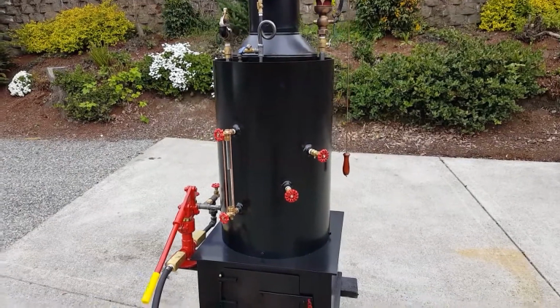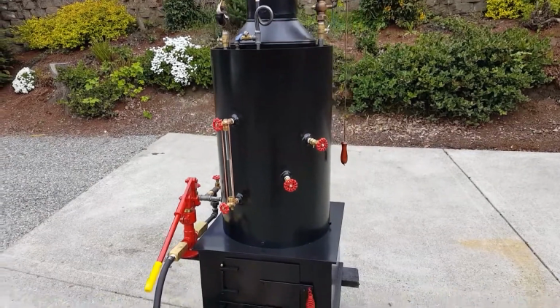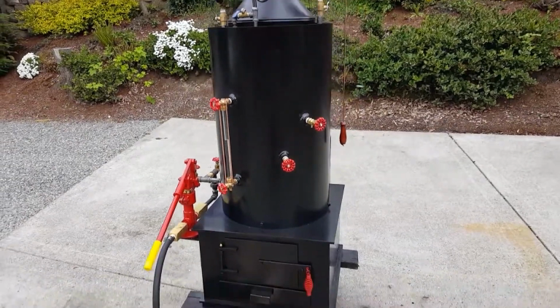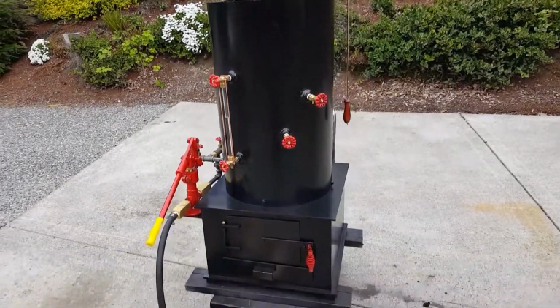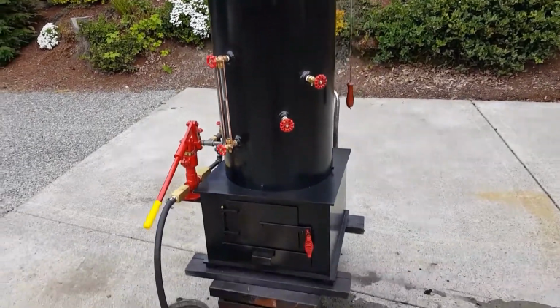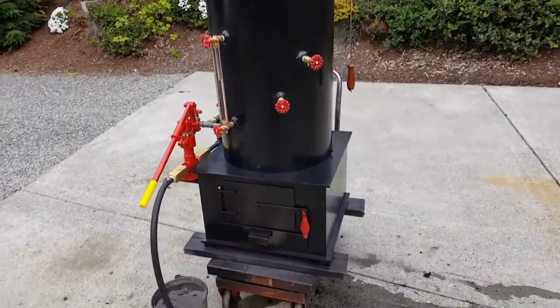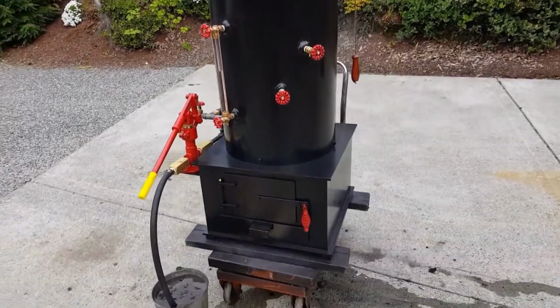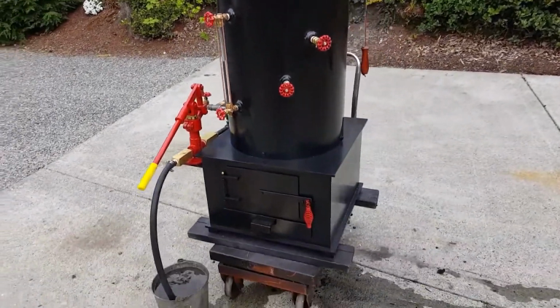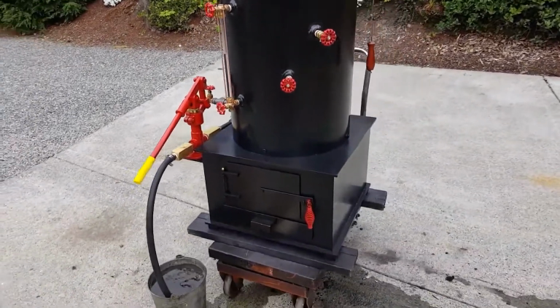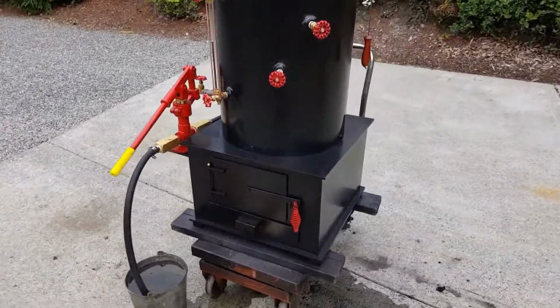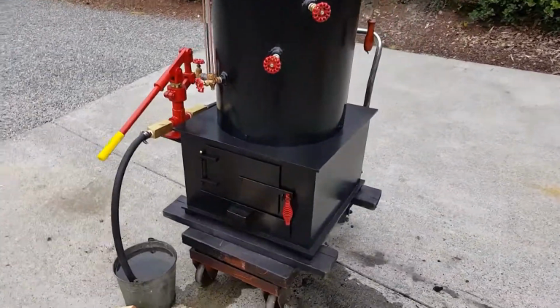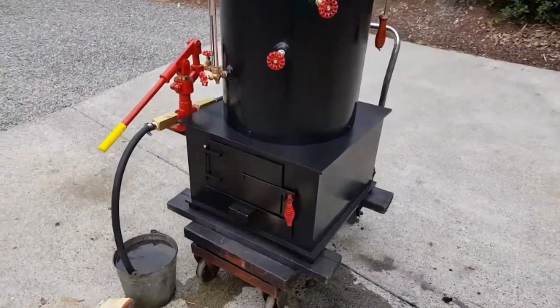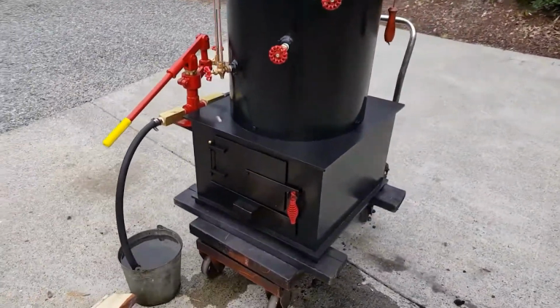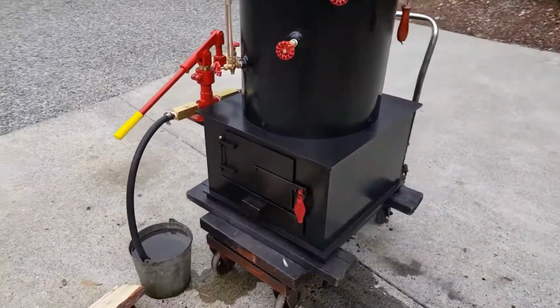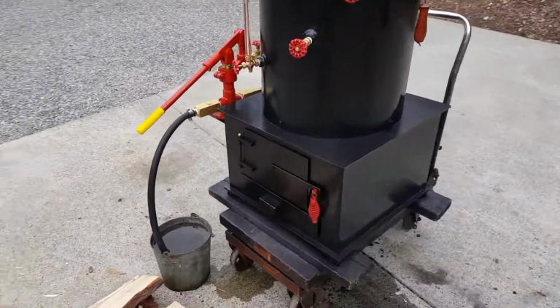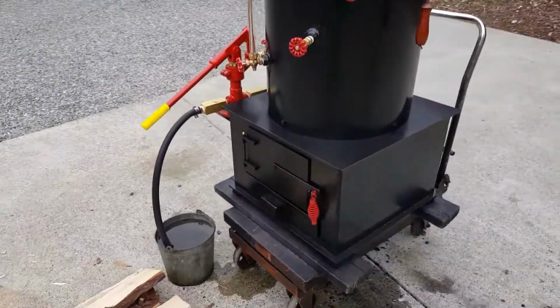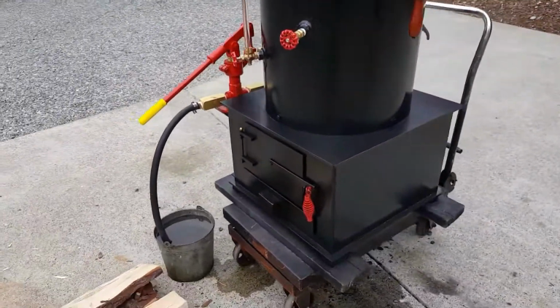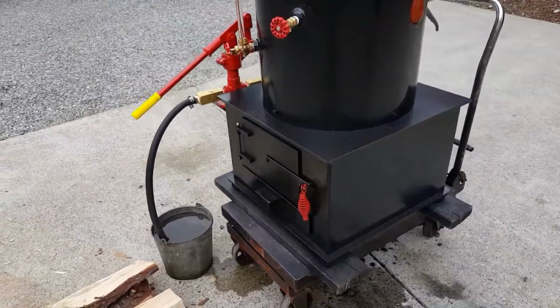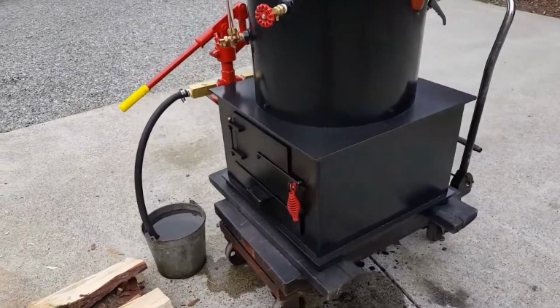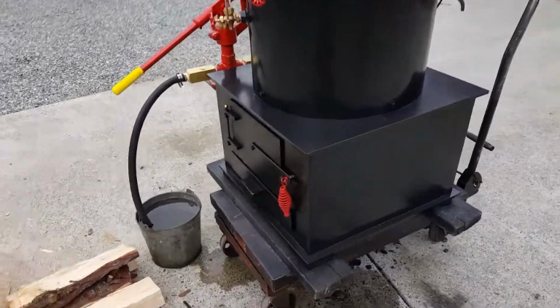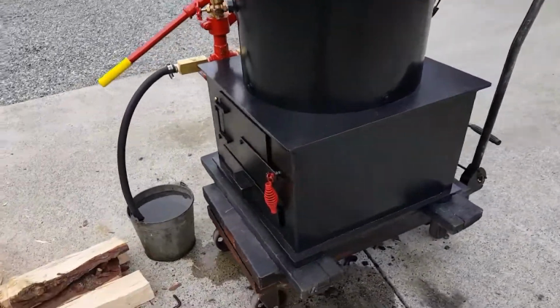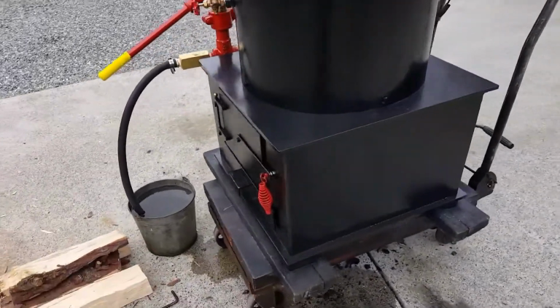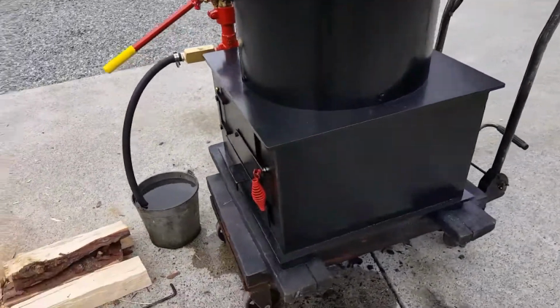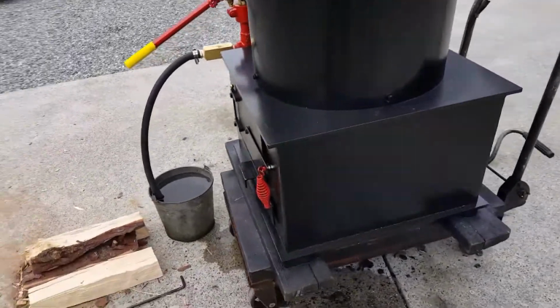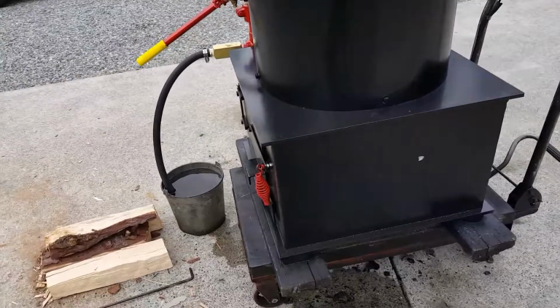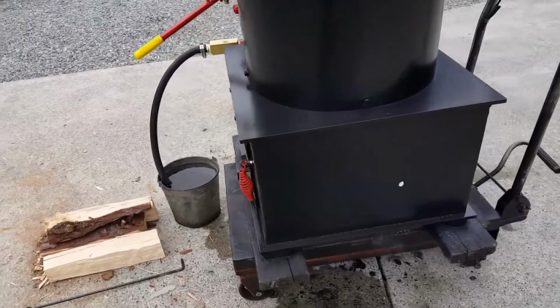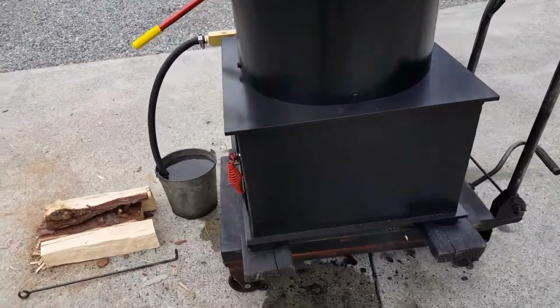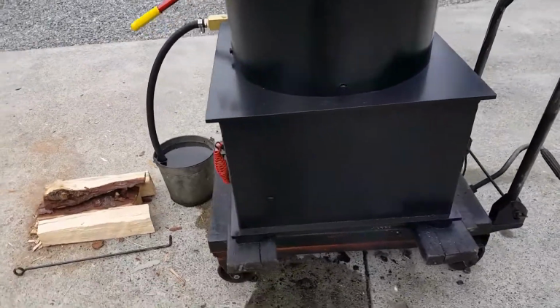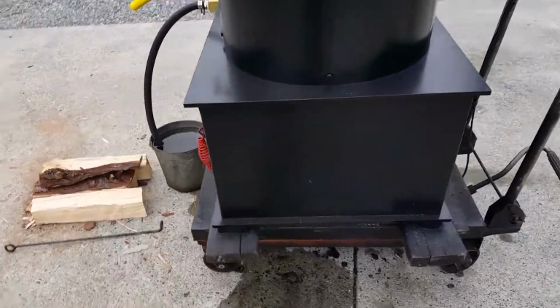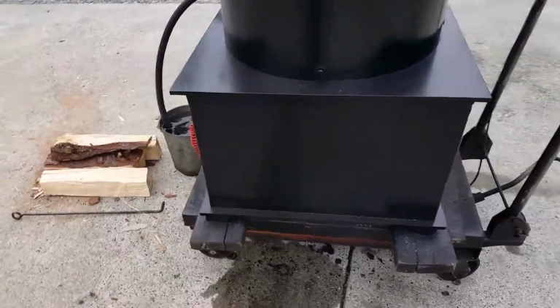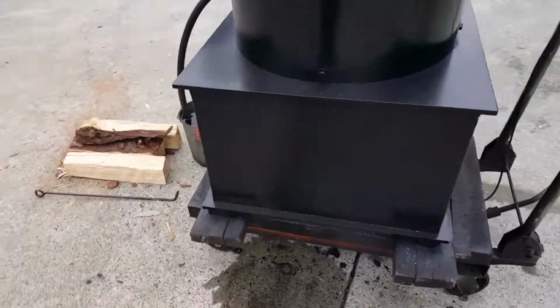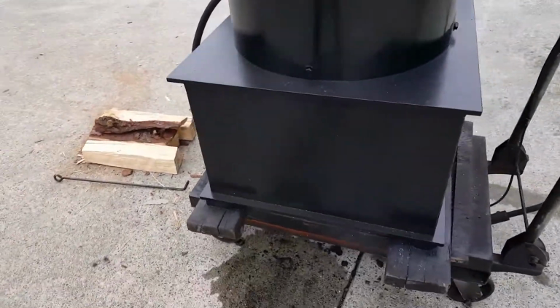The firebox is 24 square by 14 inches high.